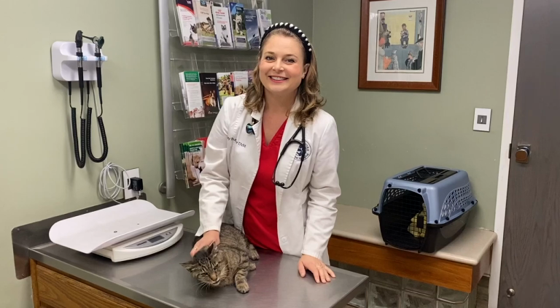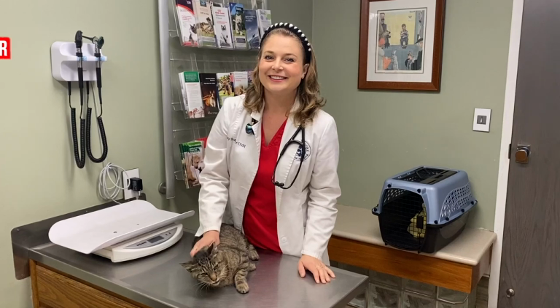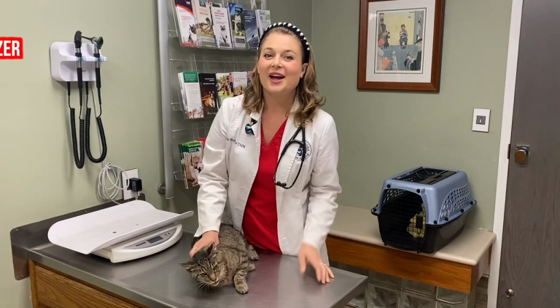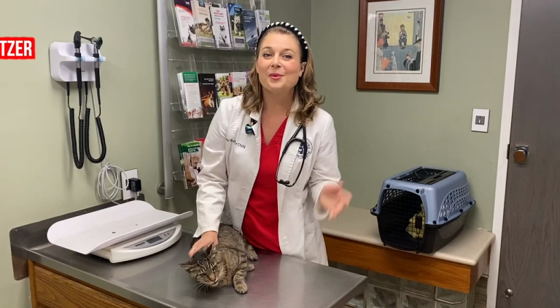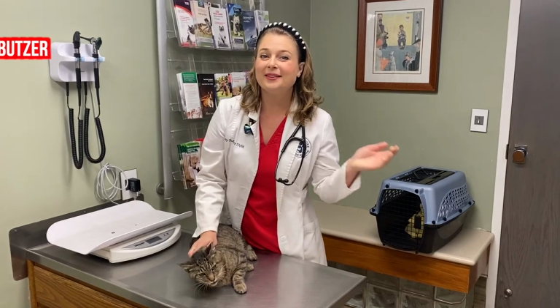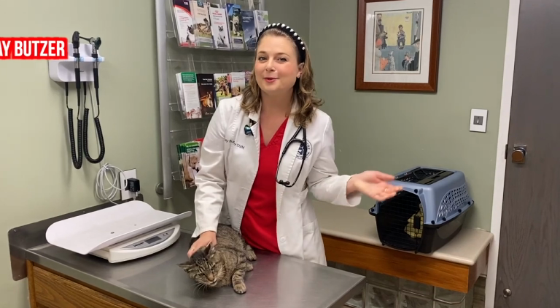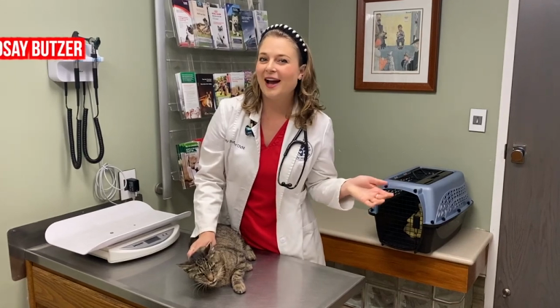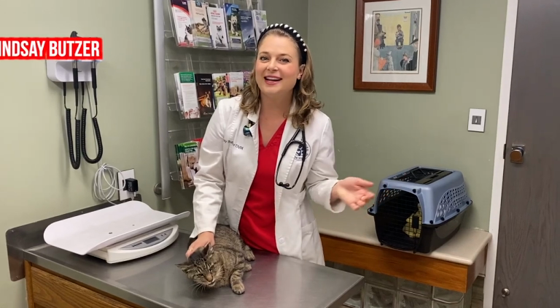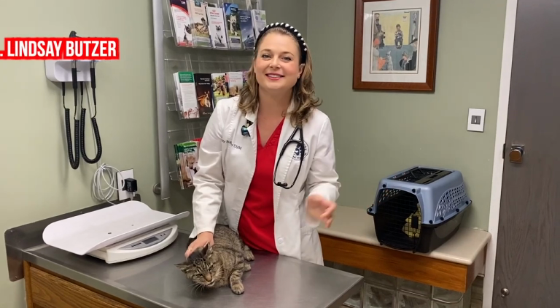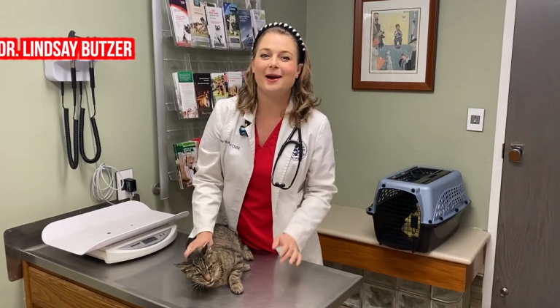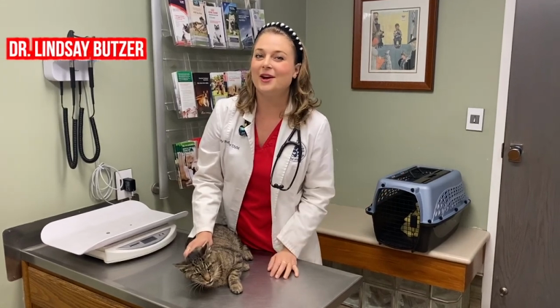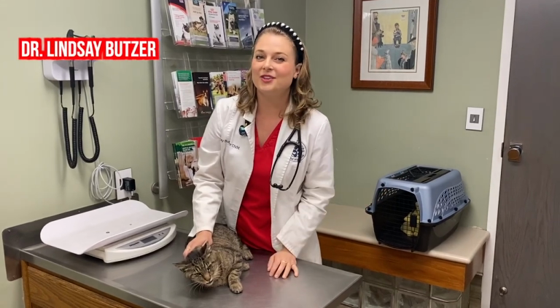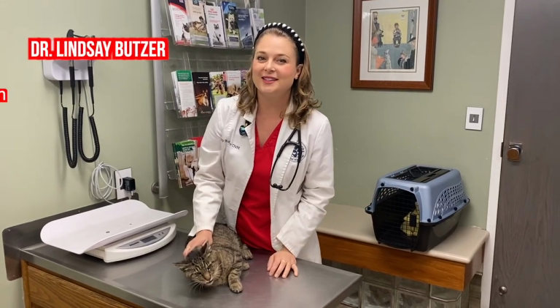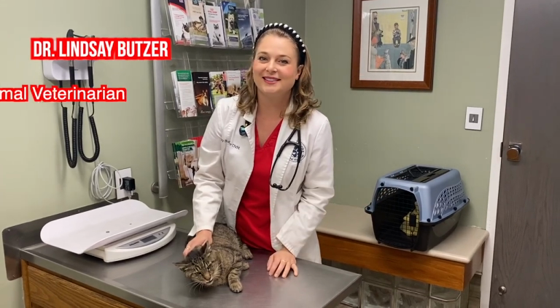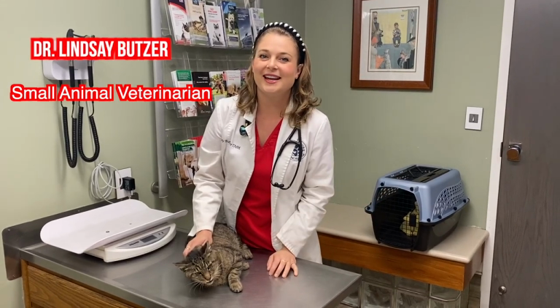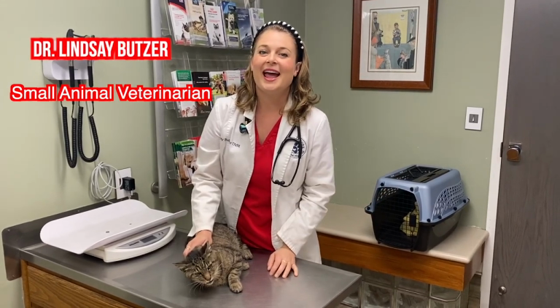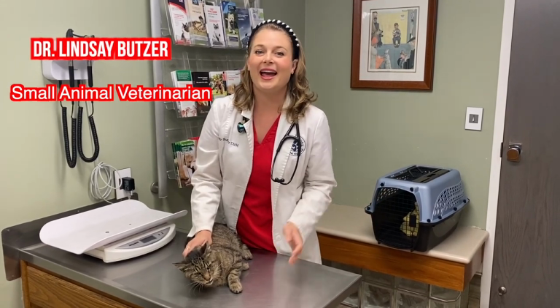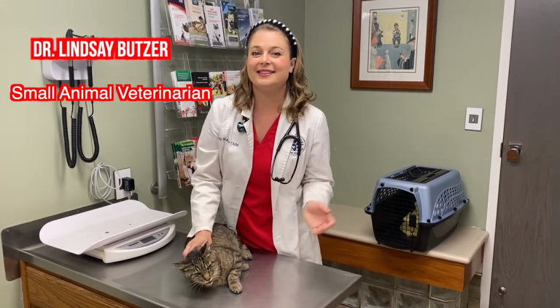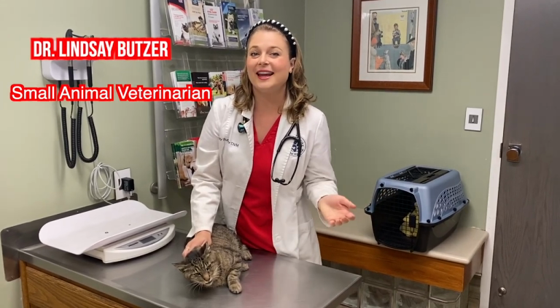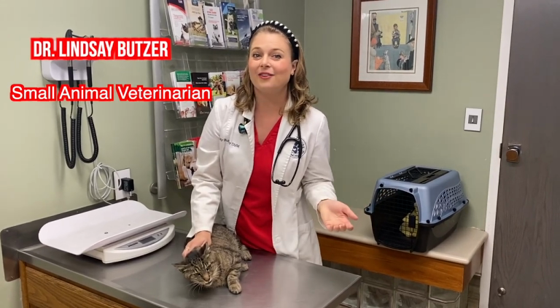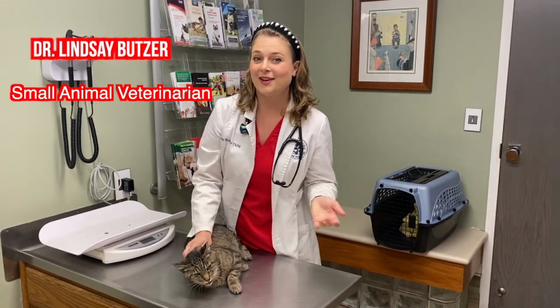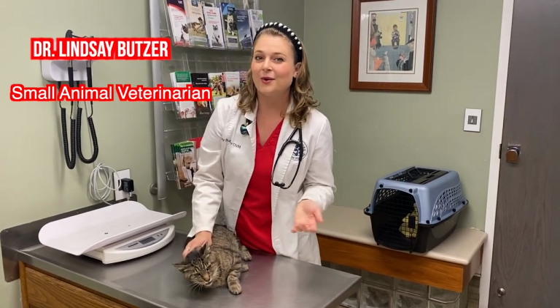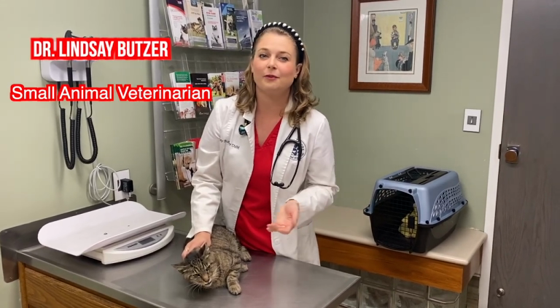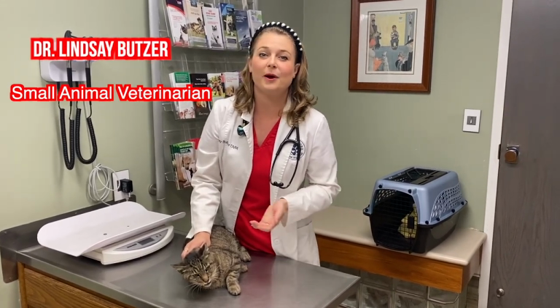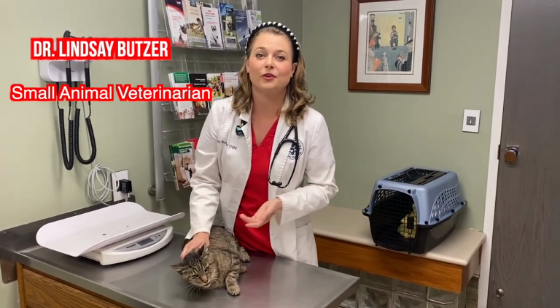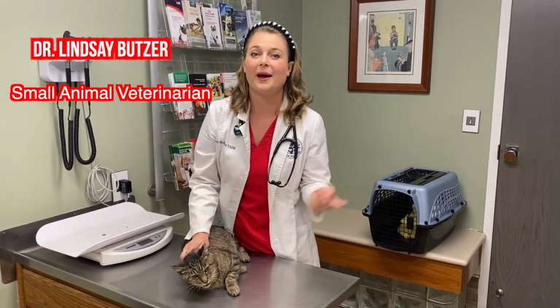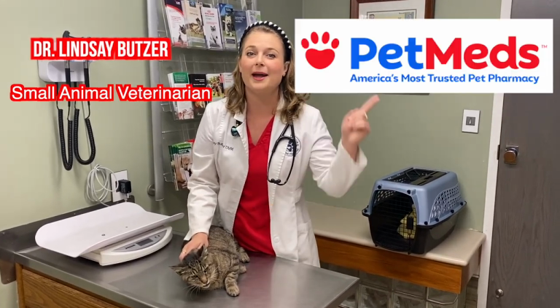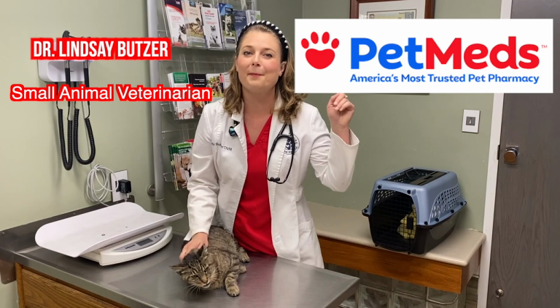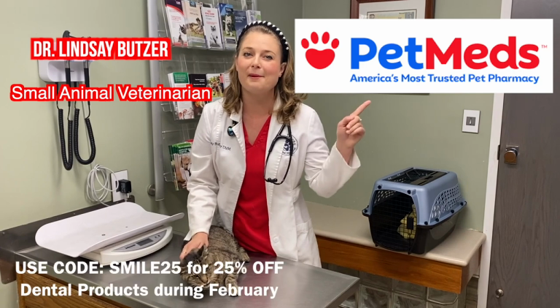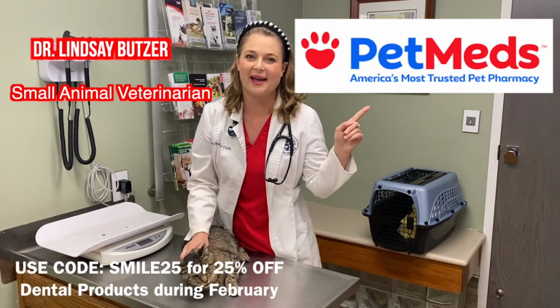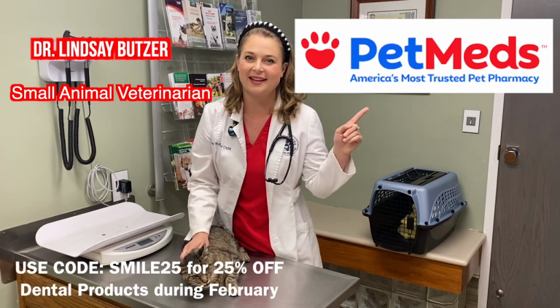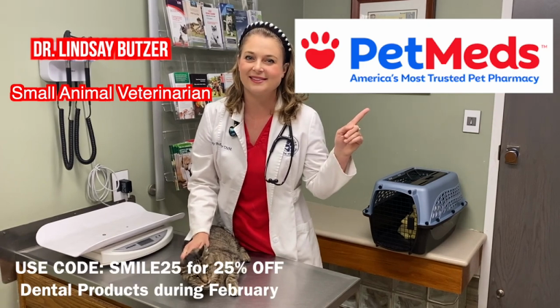What's up guys, I'm Dr. Lindsay and today this video is sponsored by Pet Meds.